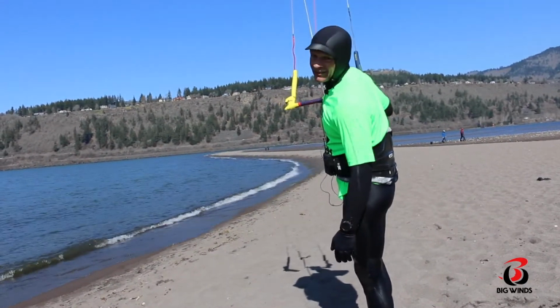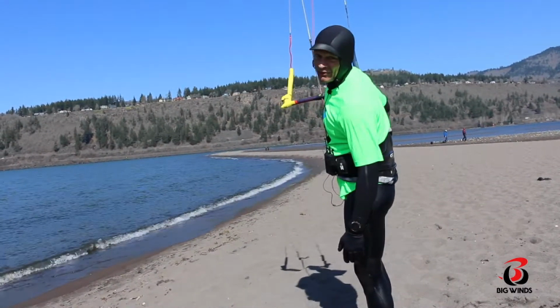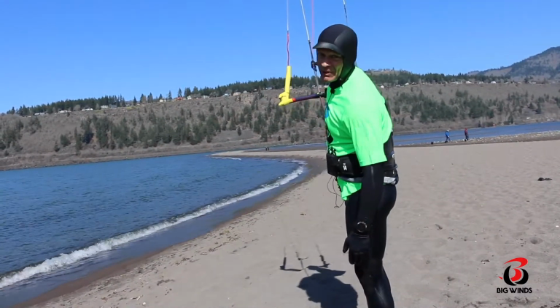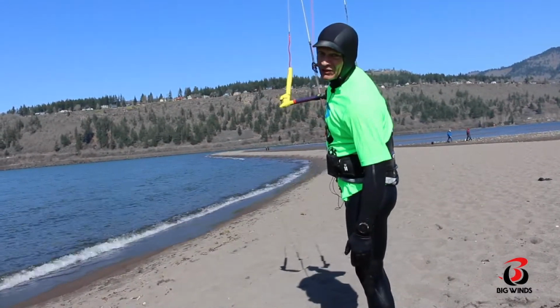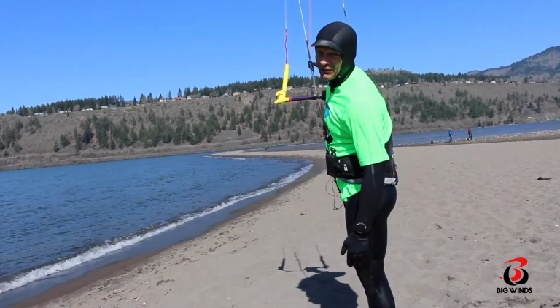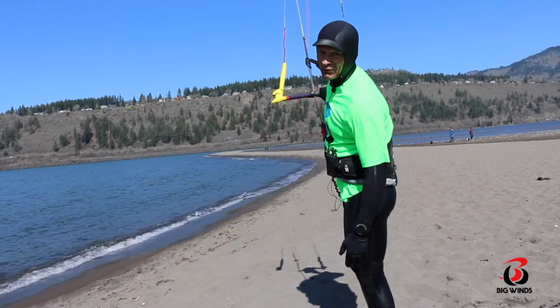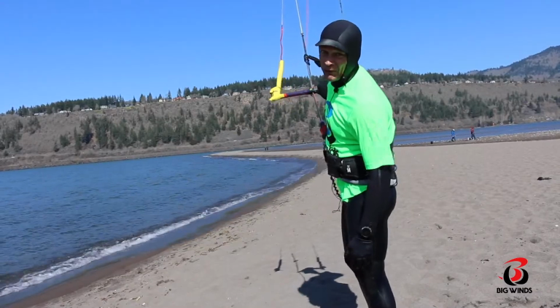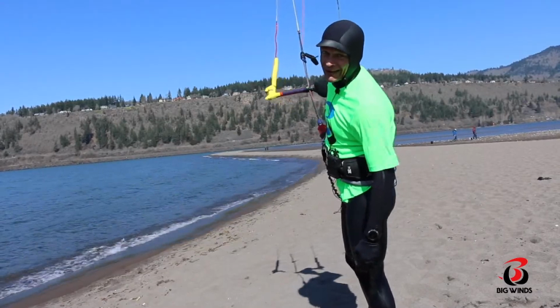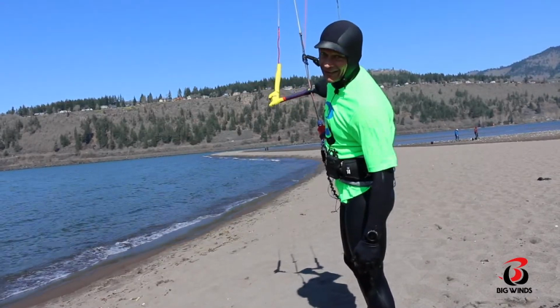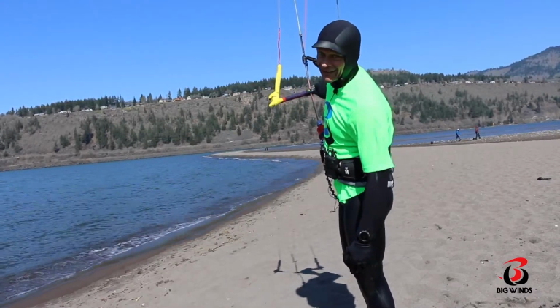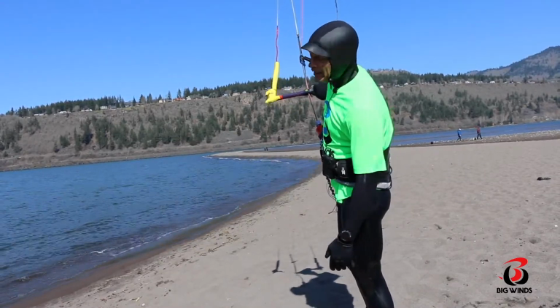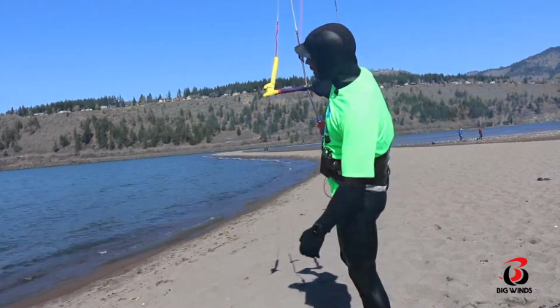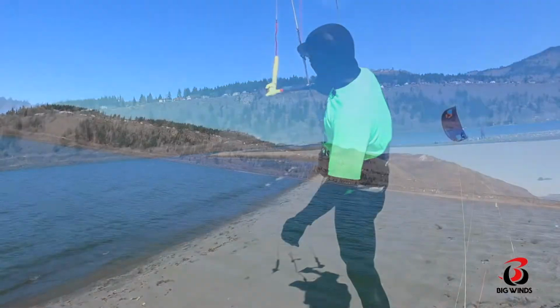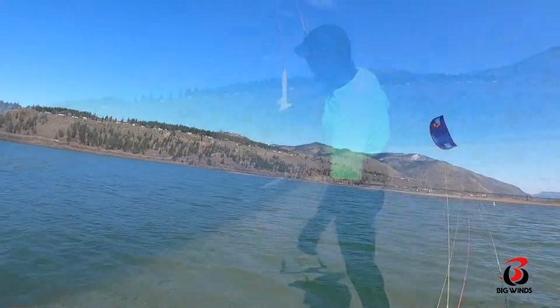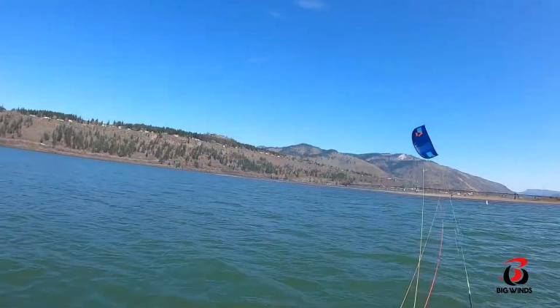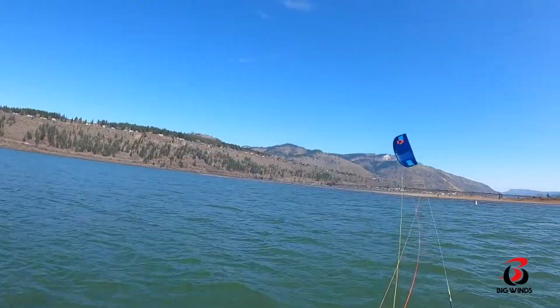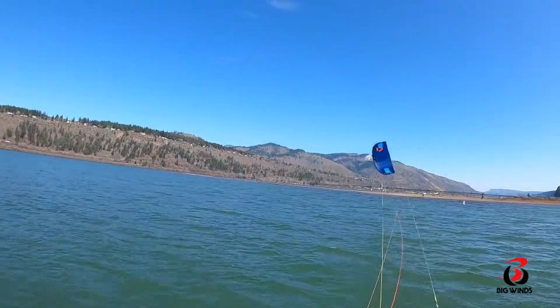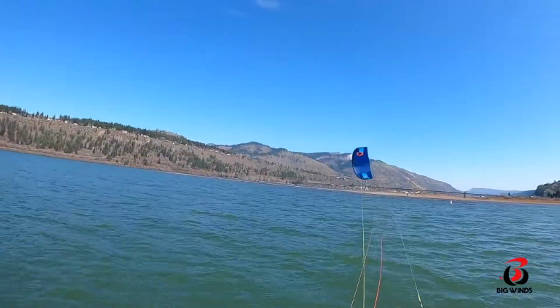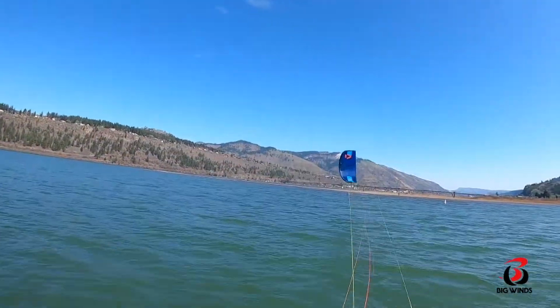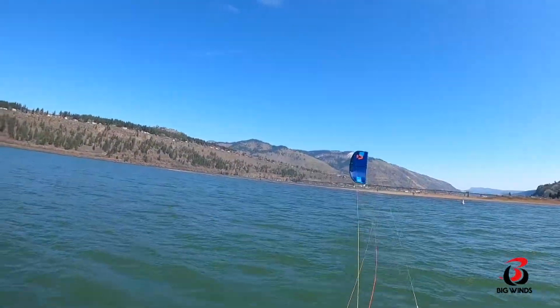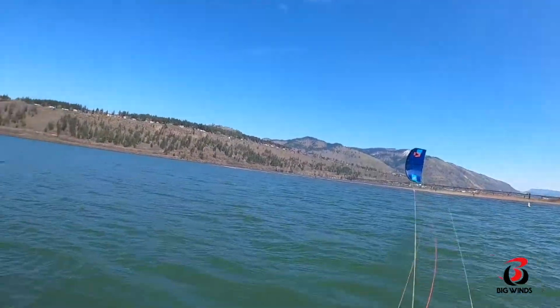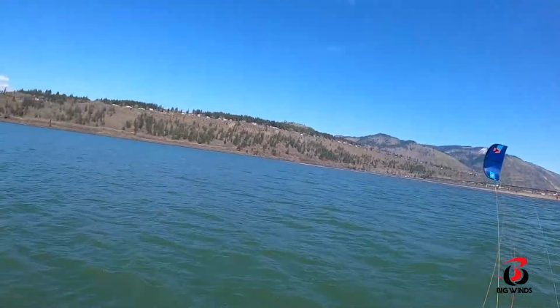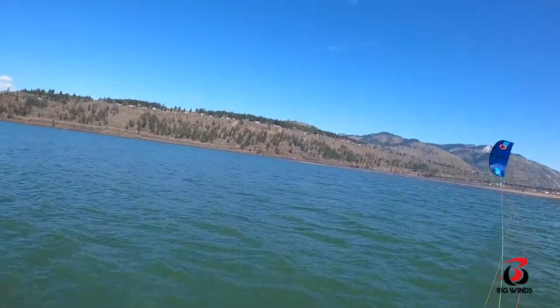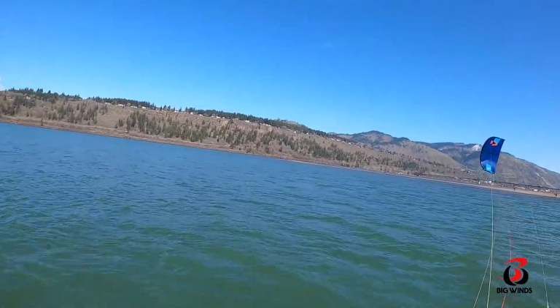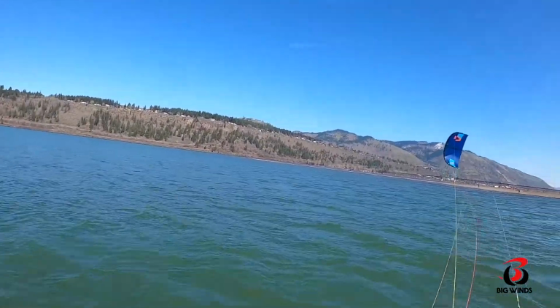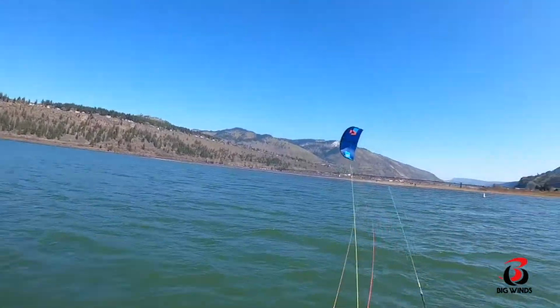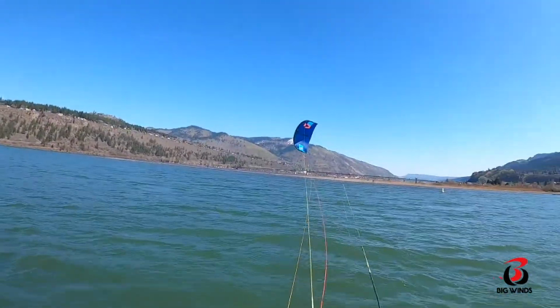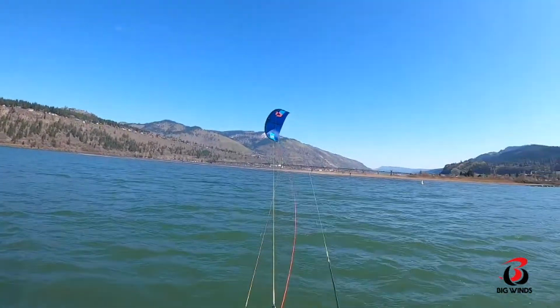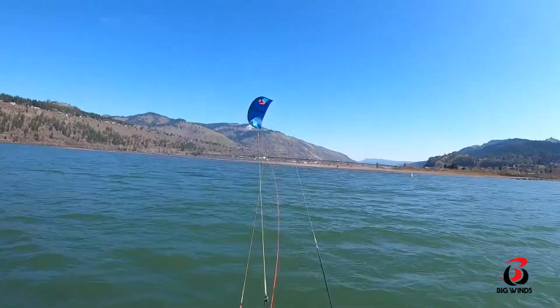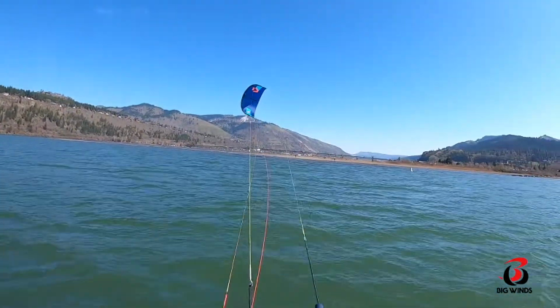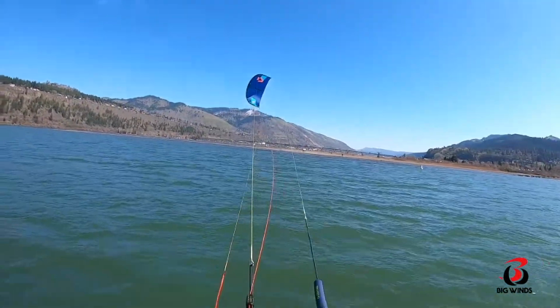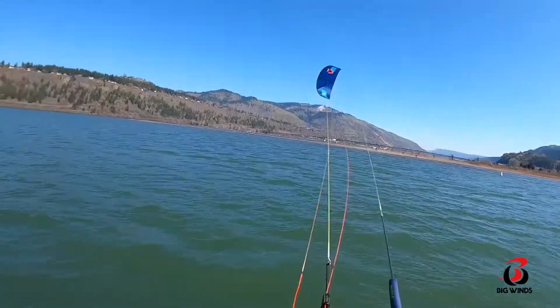All in all, this 7 meter just feels weightless, yet there's still some reaction, some bar pressure in my hands. I know where the kite's at.